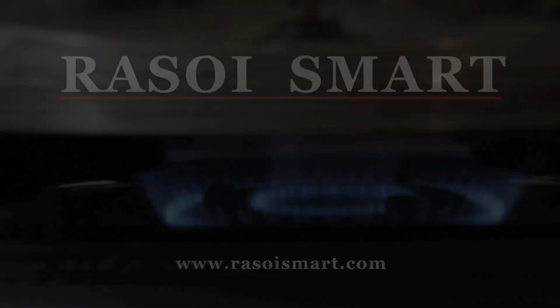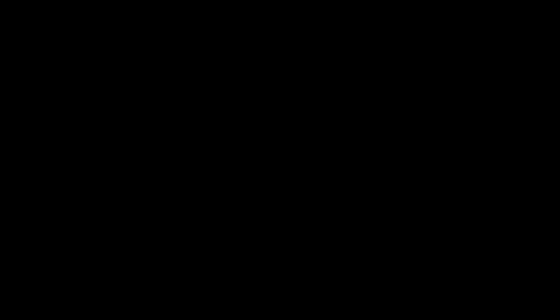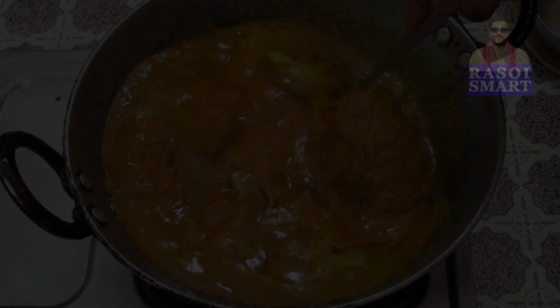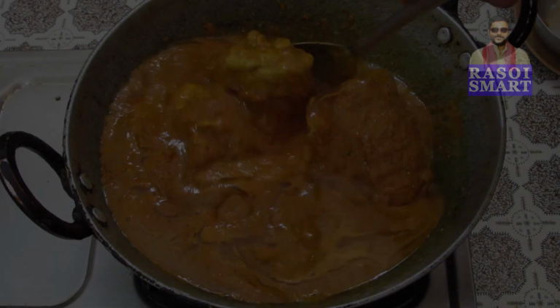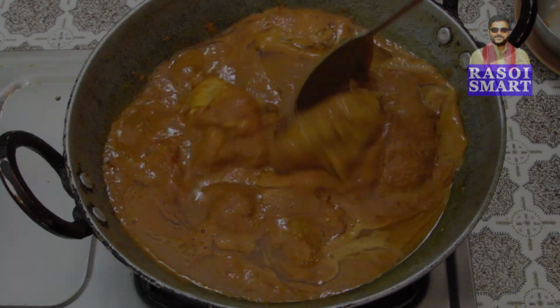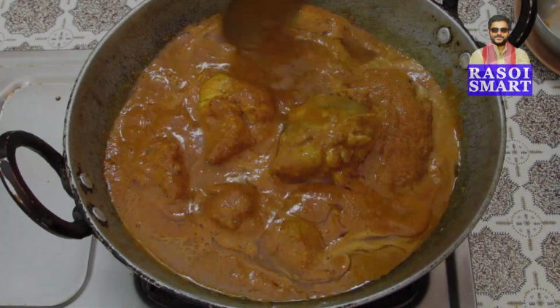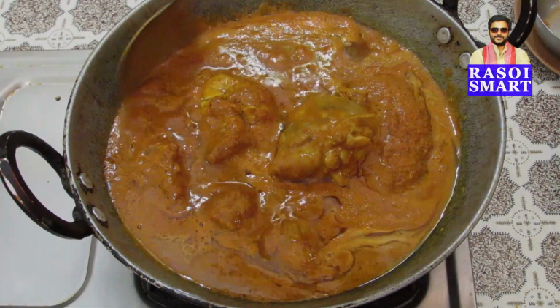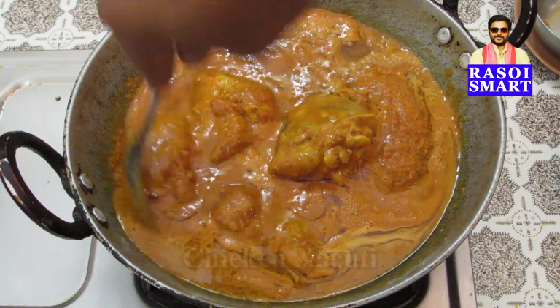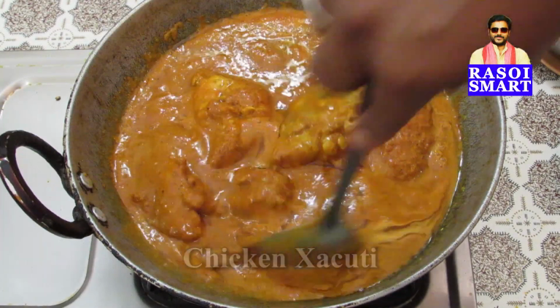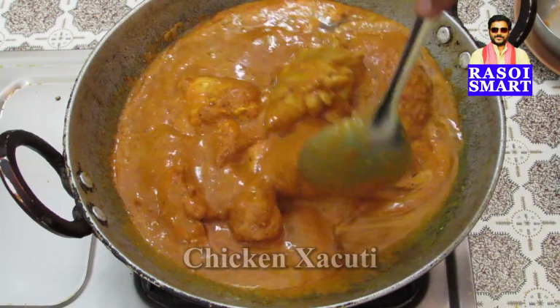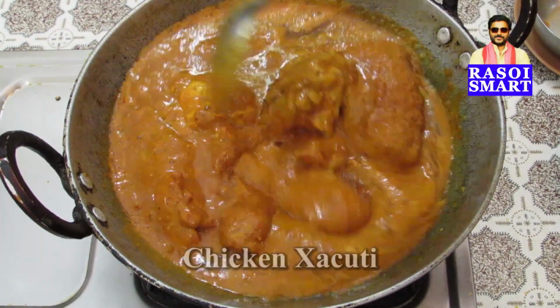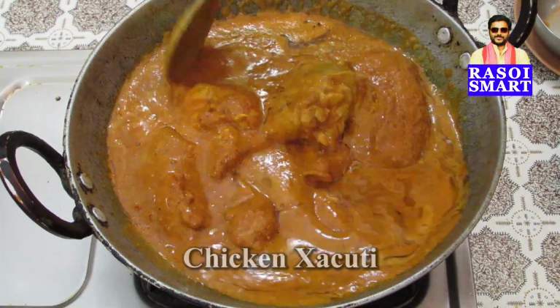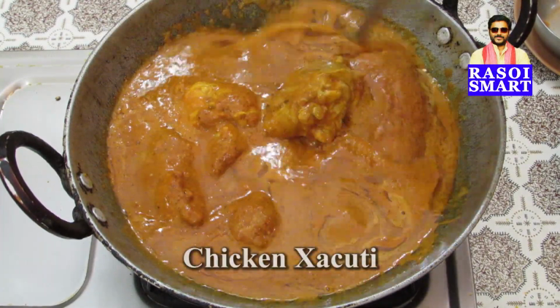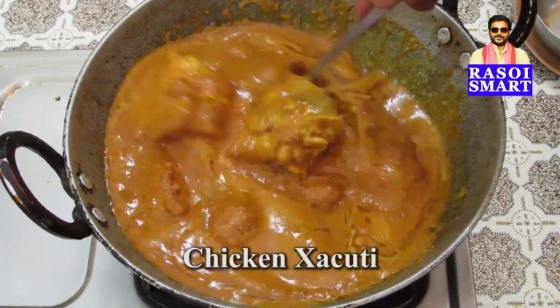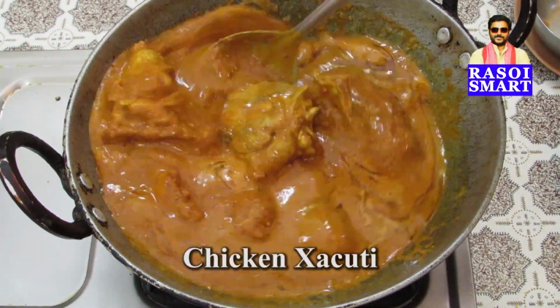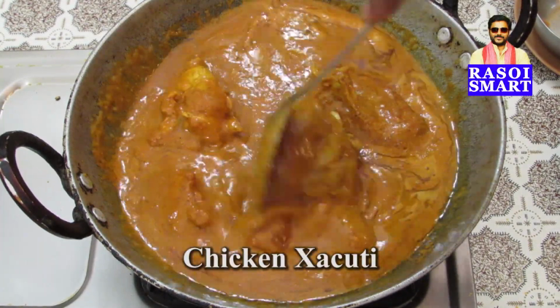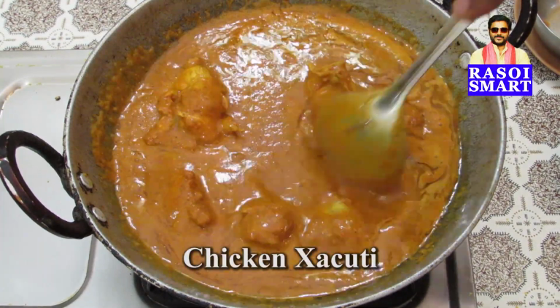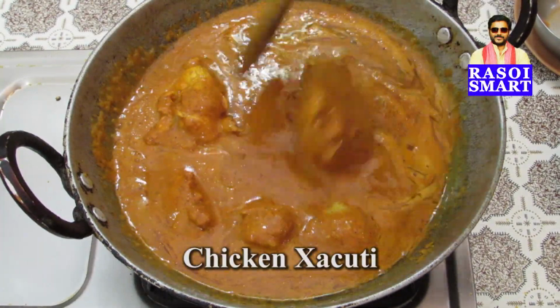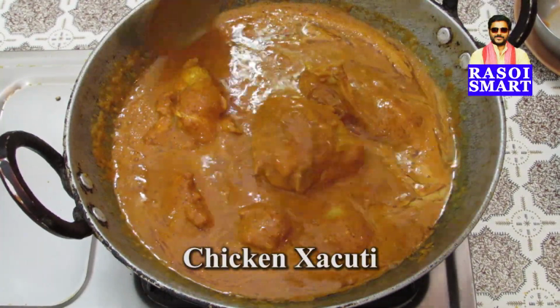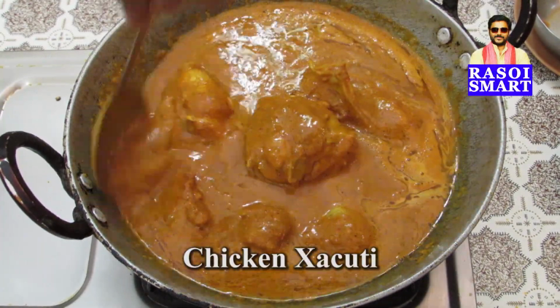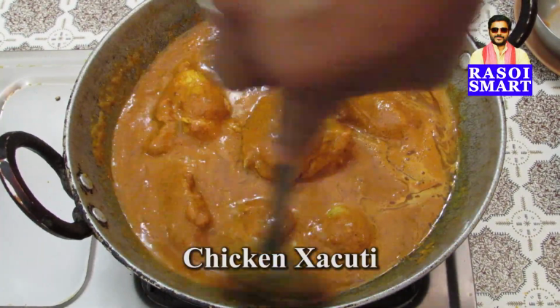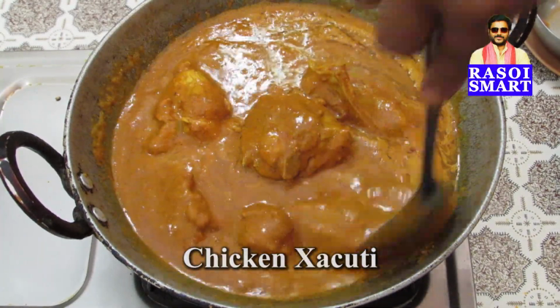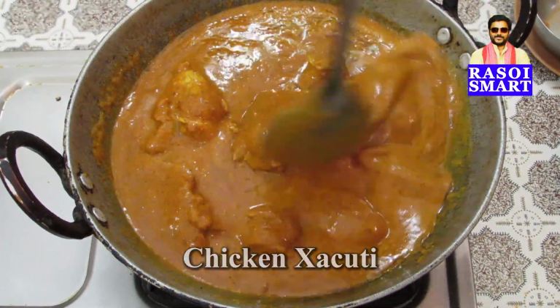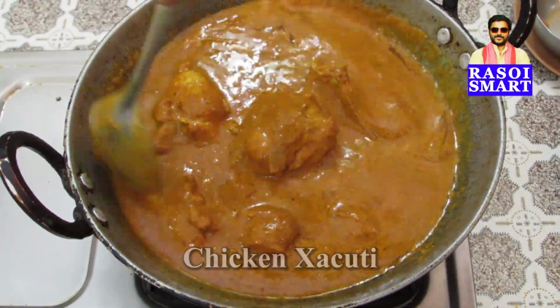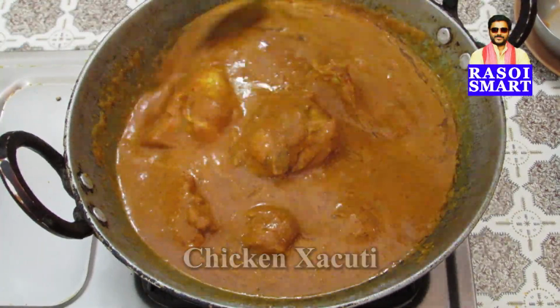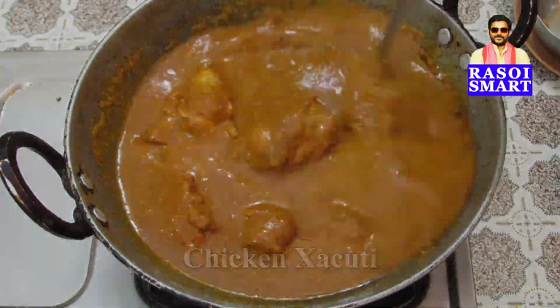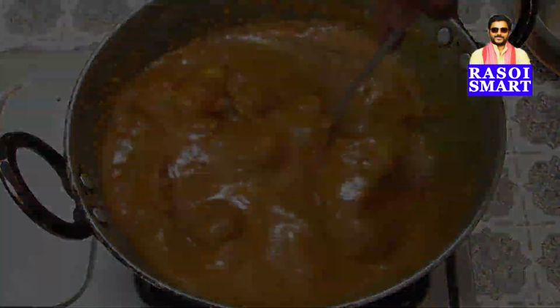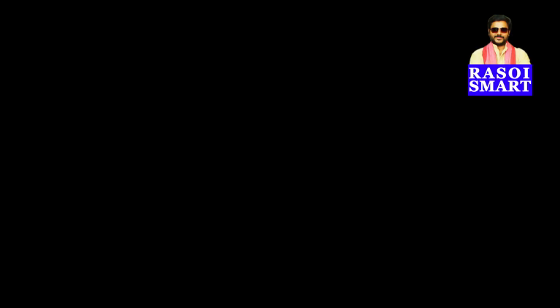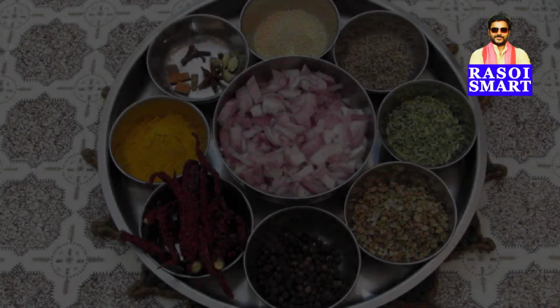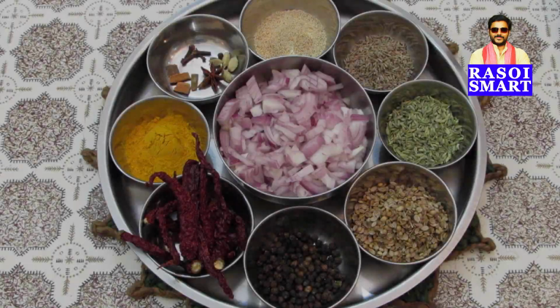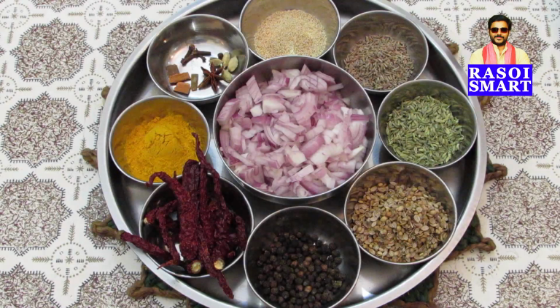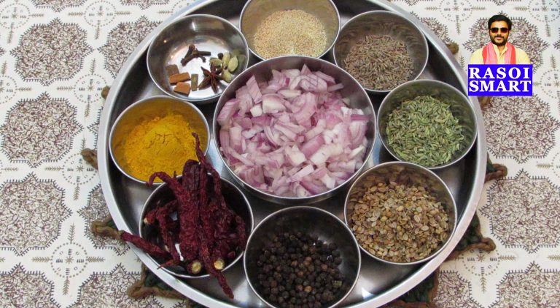How to make chicken shakuti. To make chicken shakuti, you will need from the top clockwise,